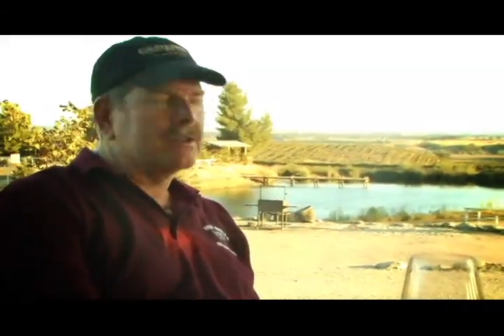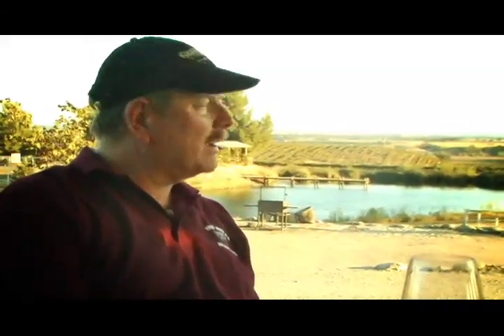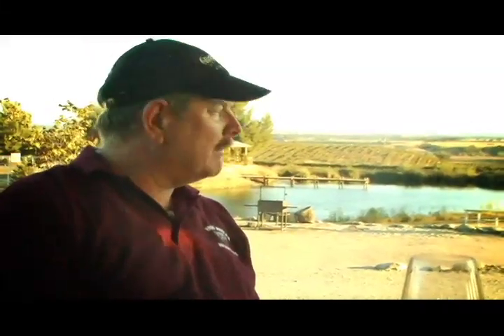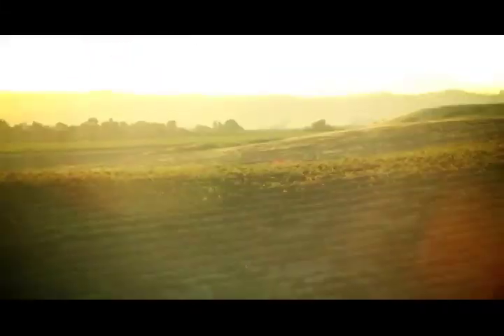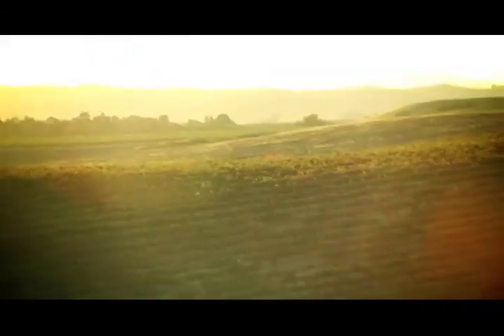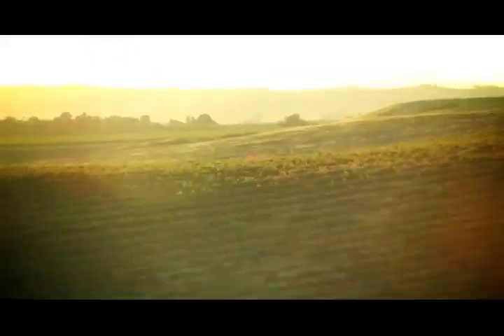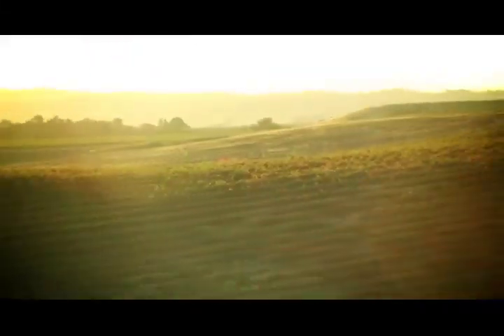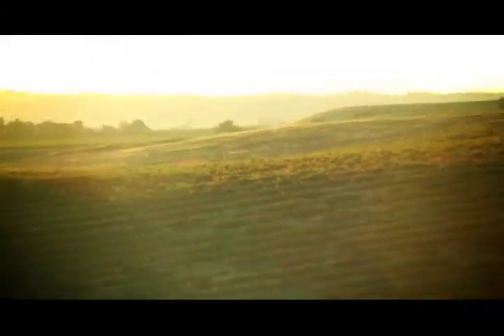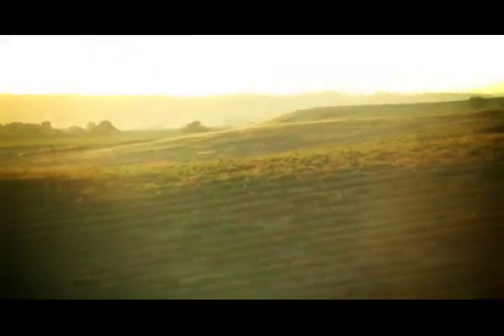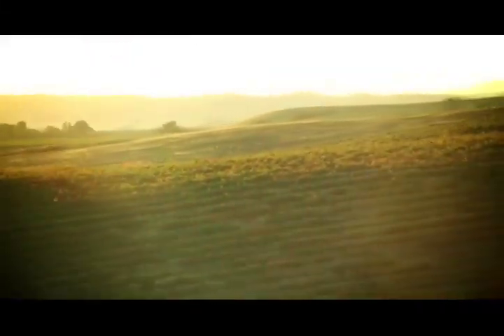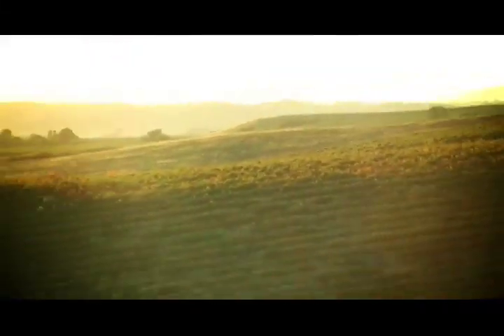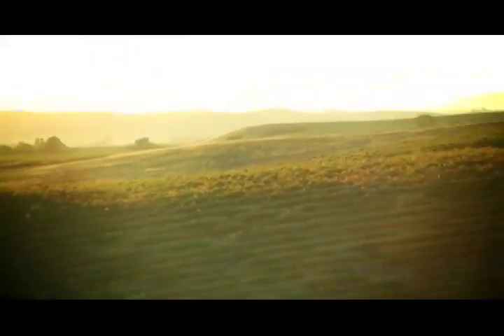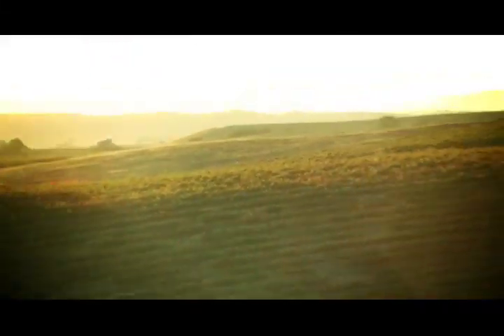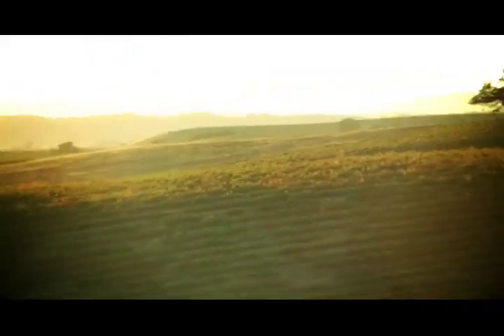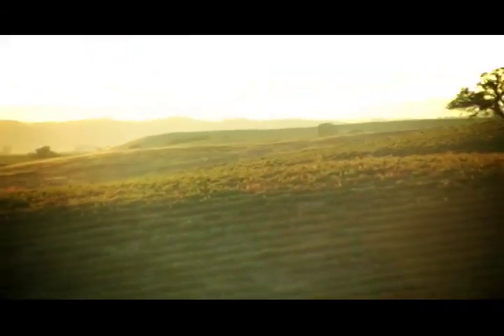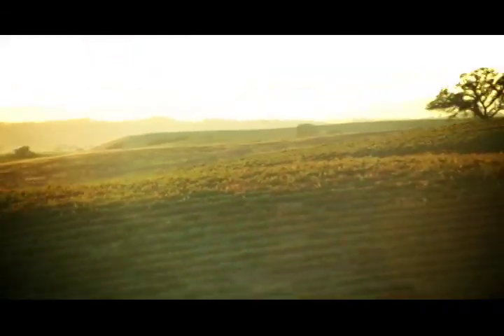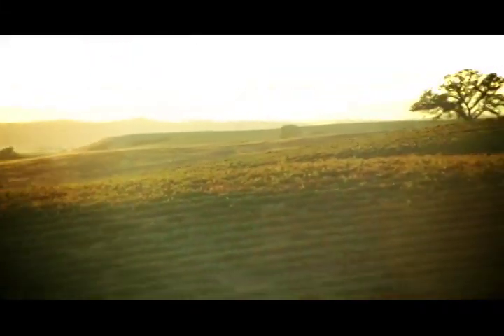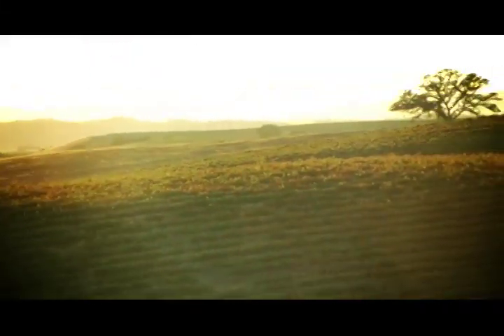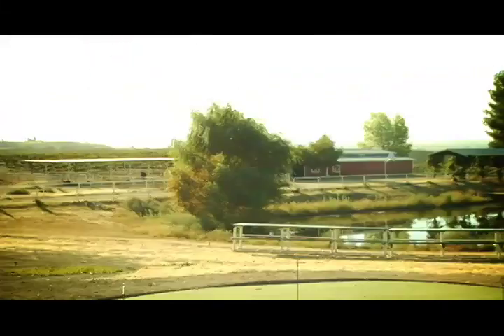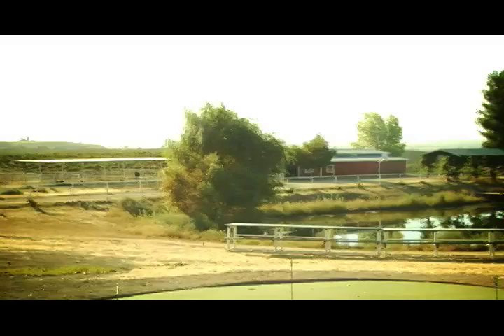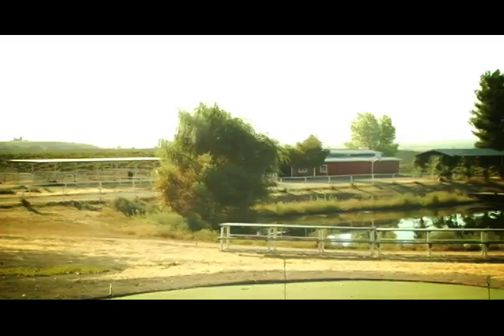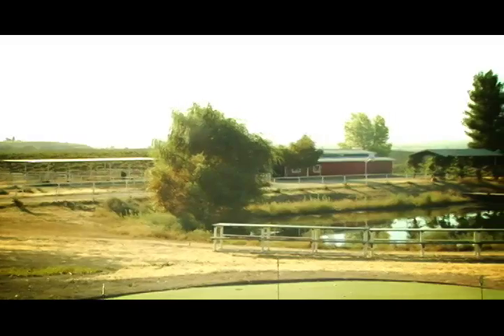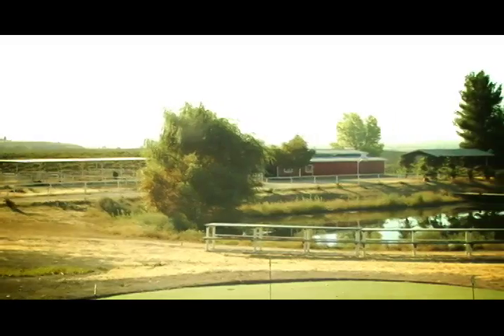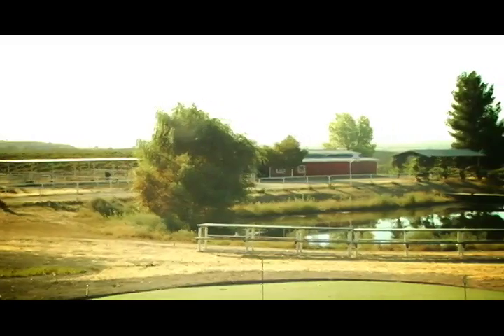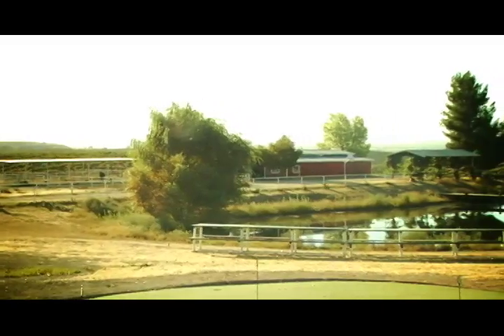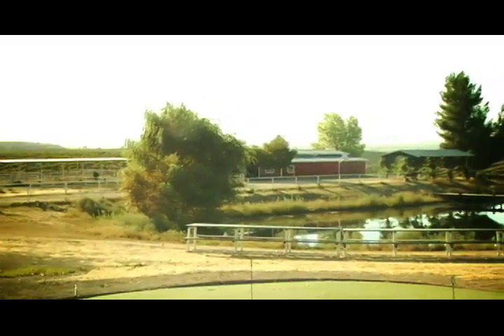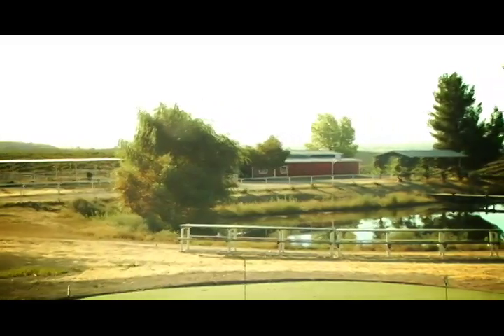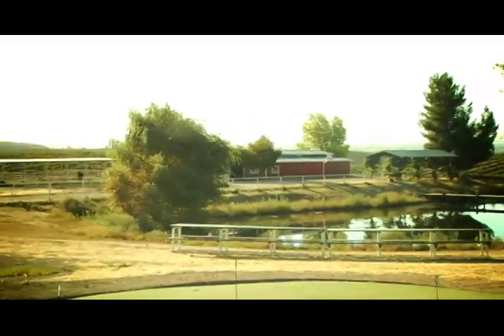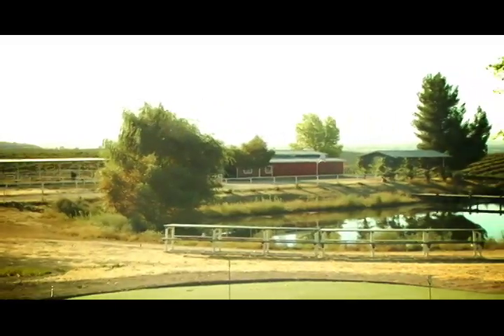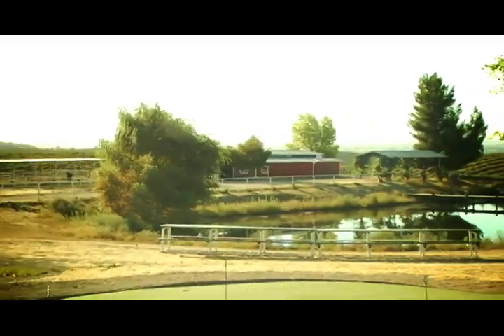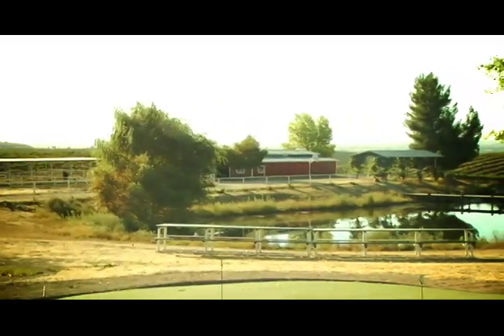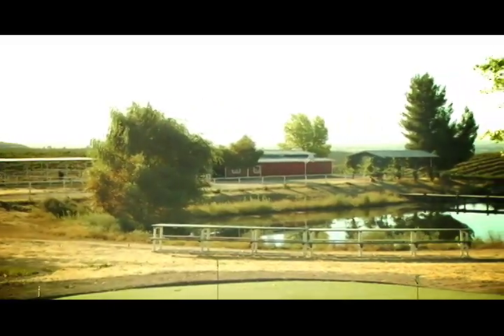So we come up here and we start looking at the view. We try not to get too excited — it's like, oh yeah, we've got a 10-acre vineyard.